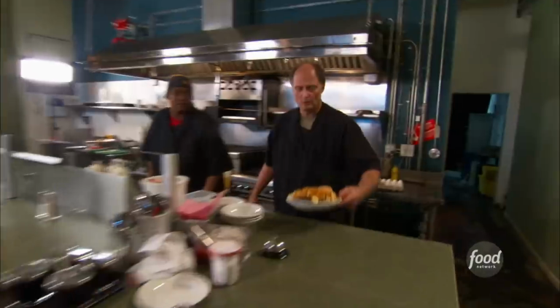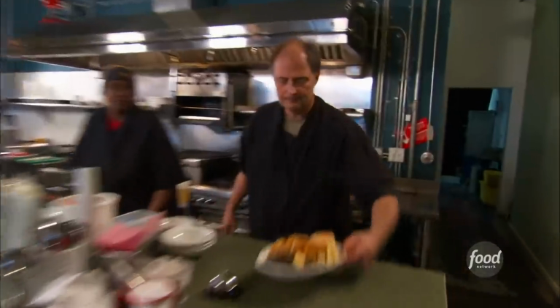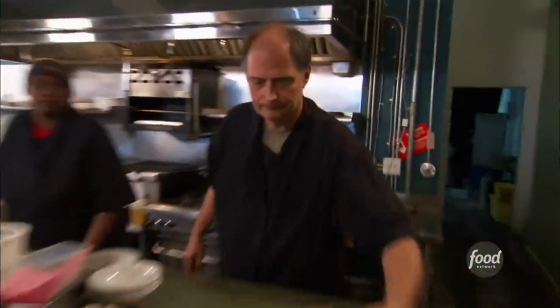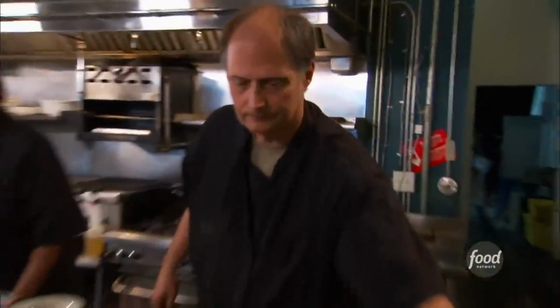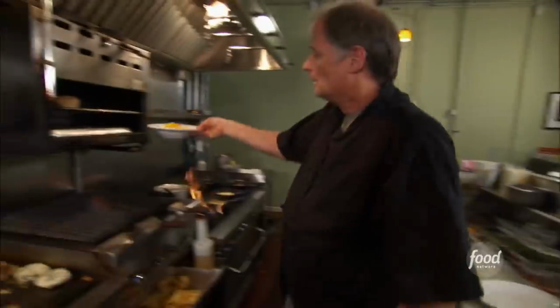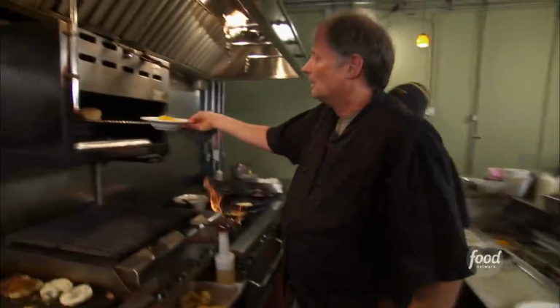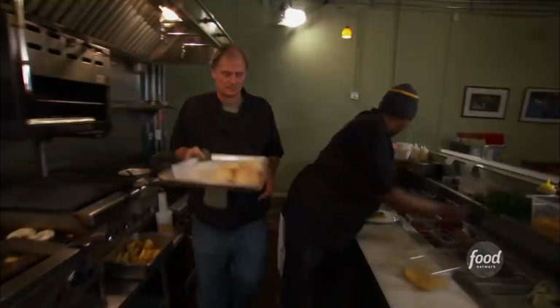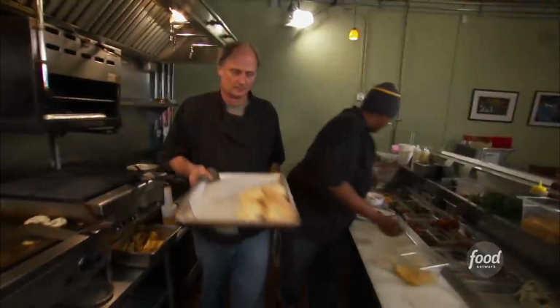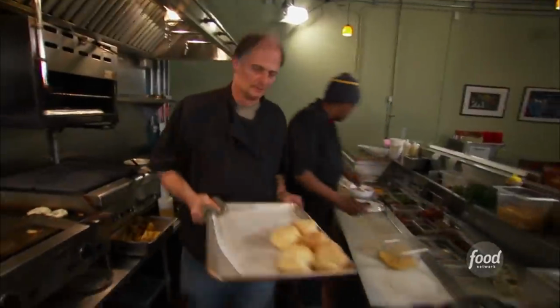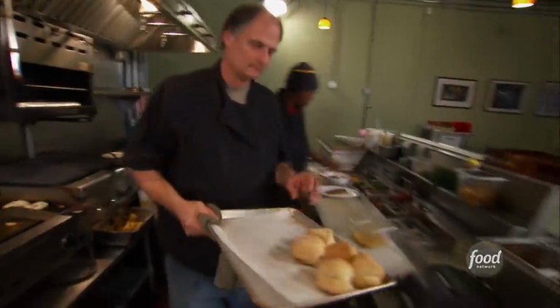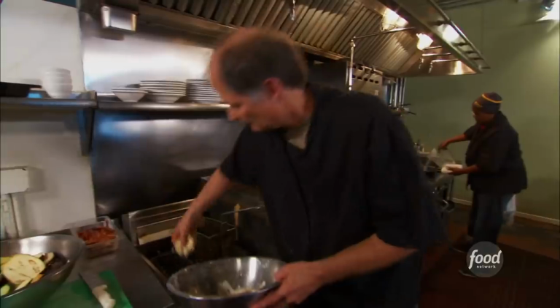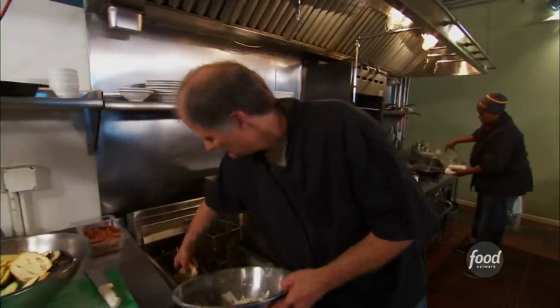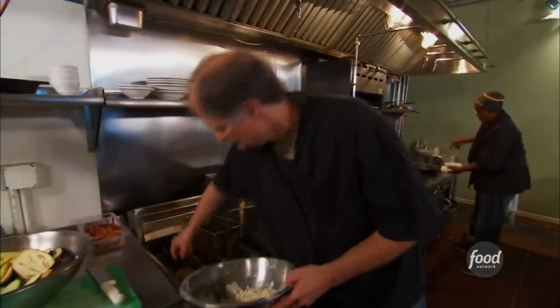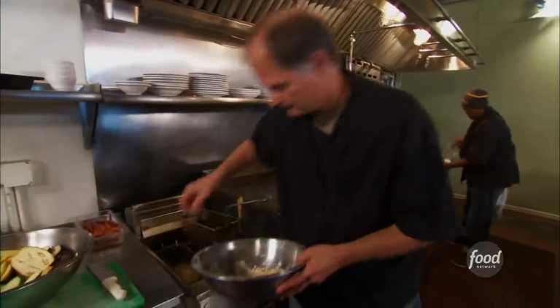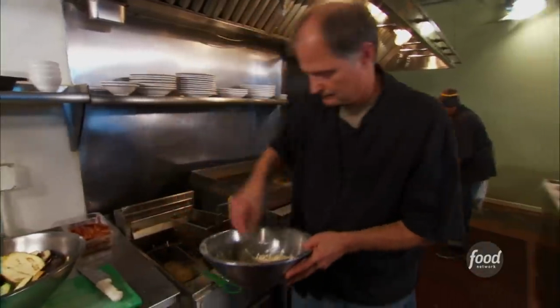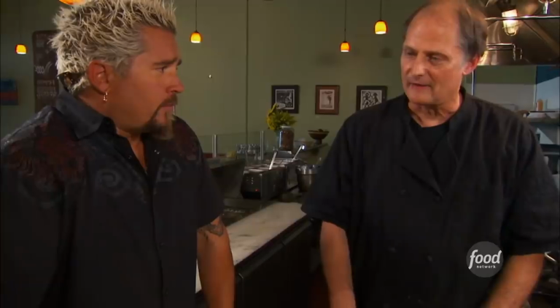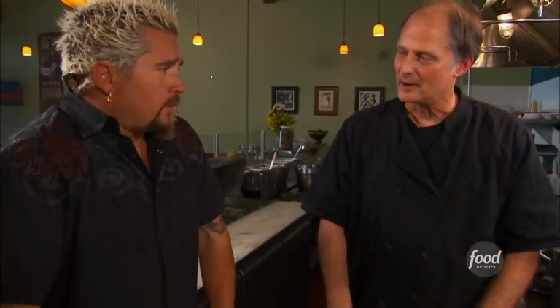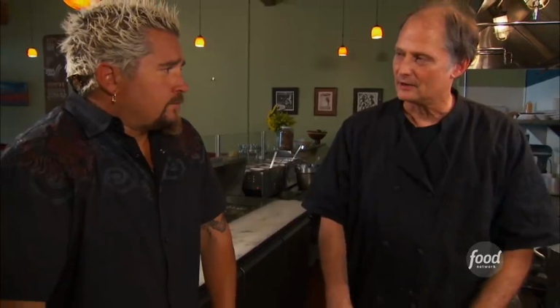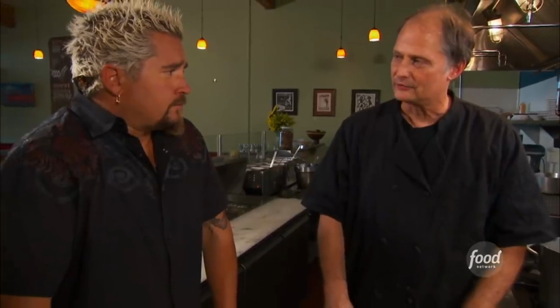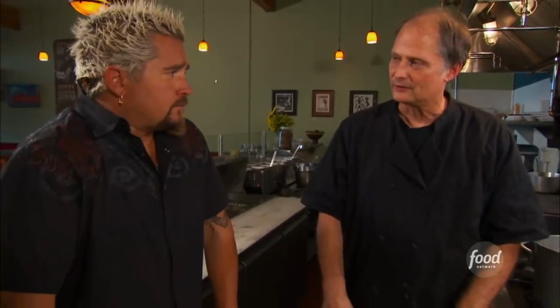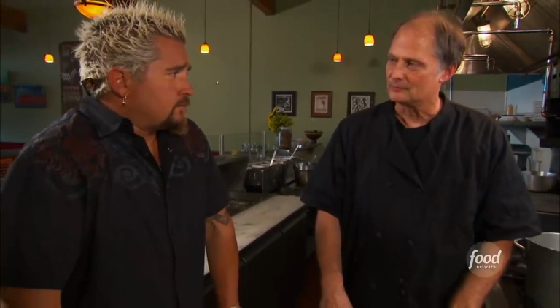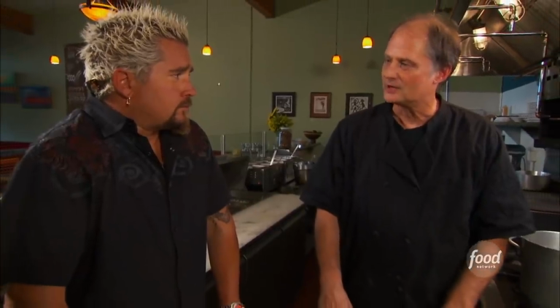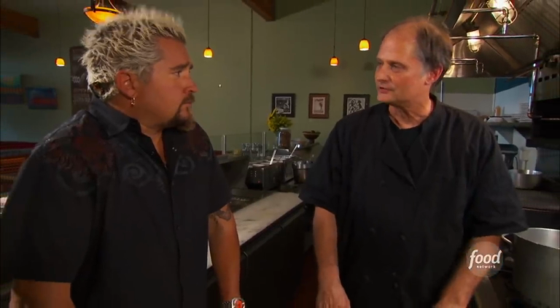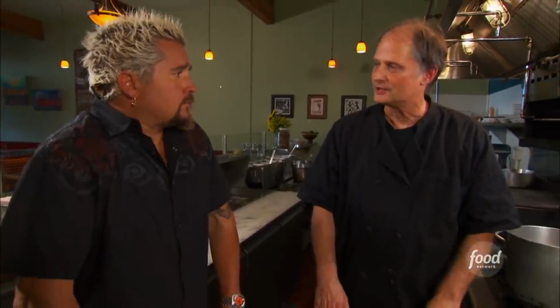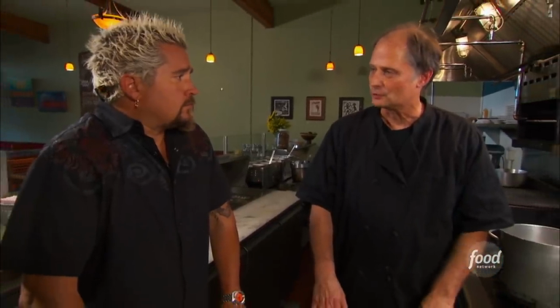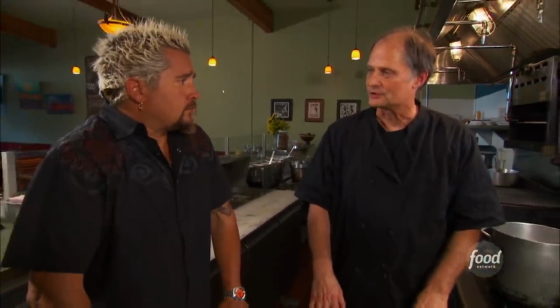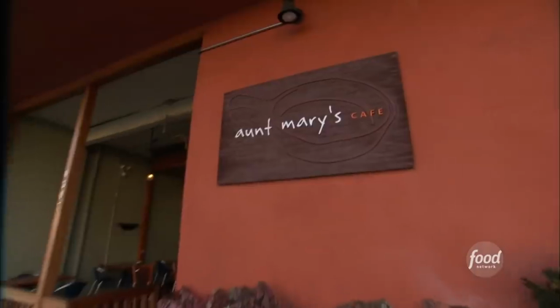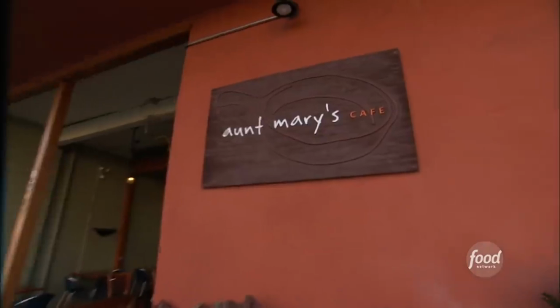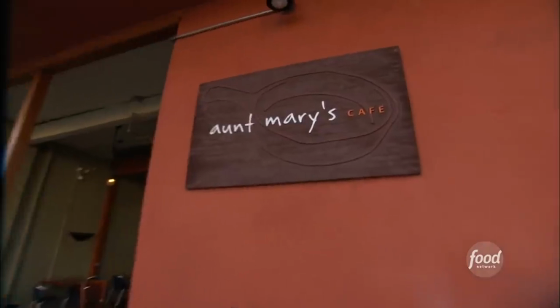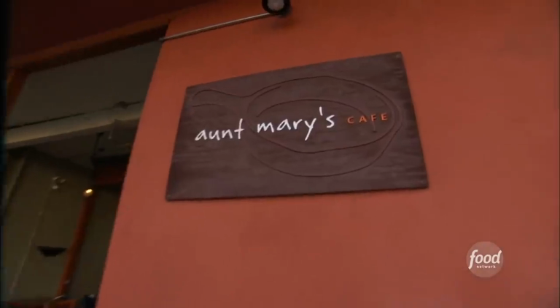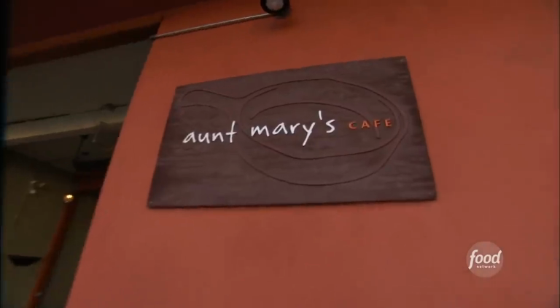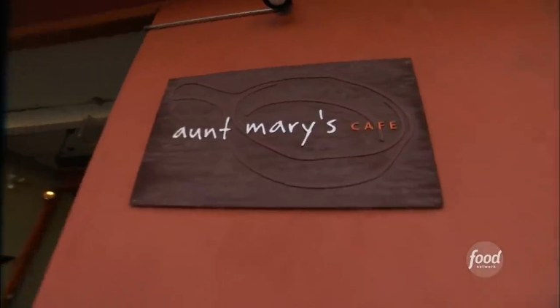Sort of like owner Jack Stewart's family. I'm from Texas. Everybody else is from Tennessee and Georgia.